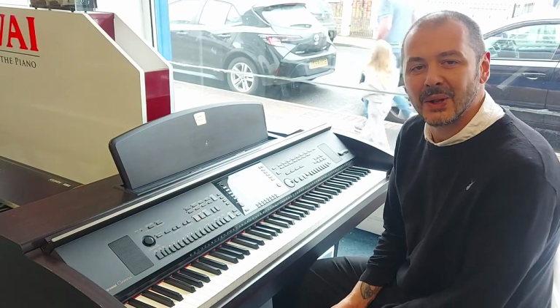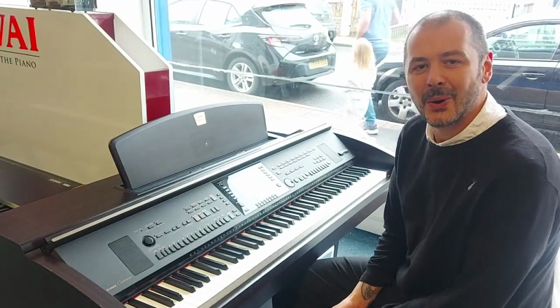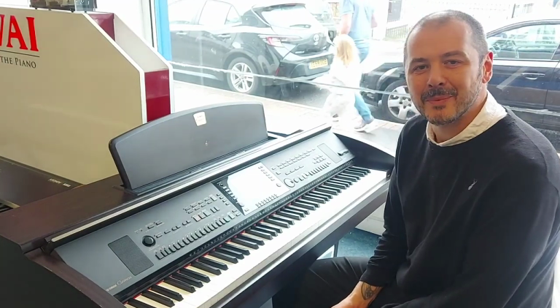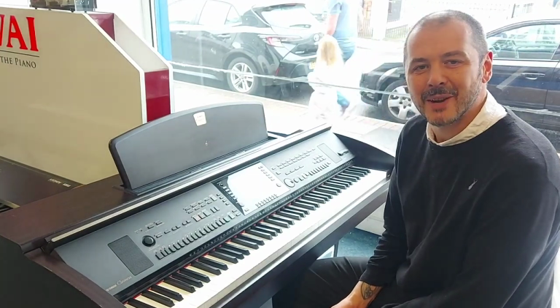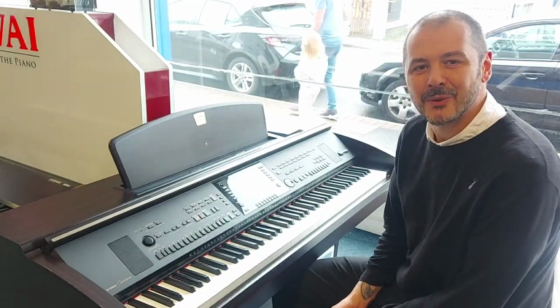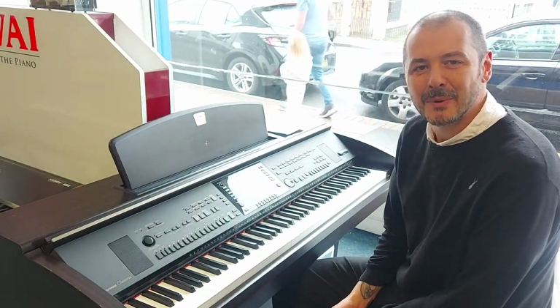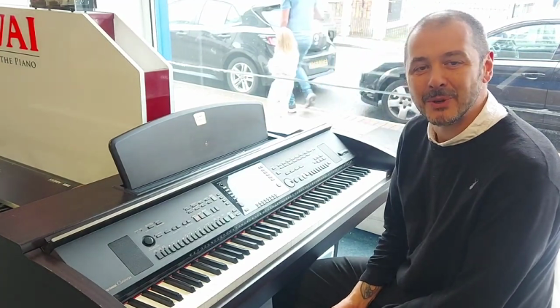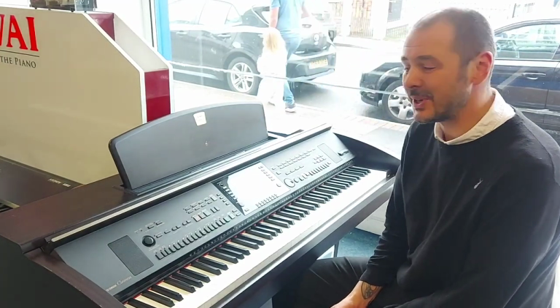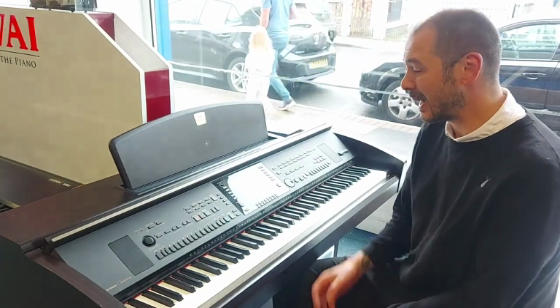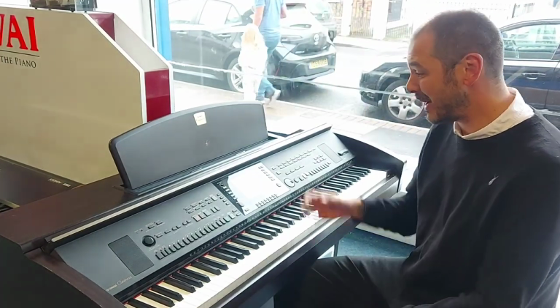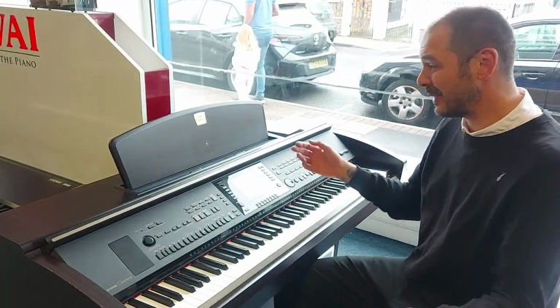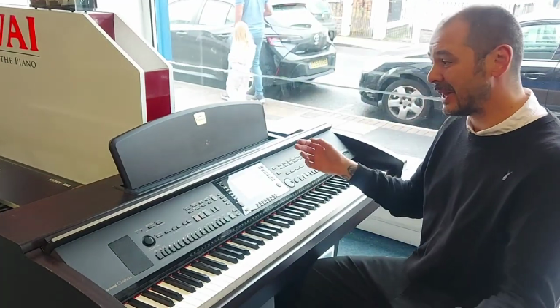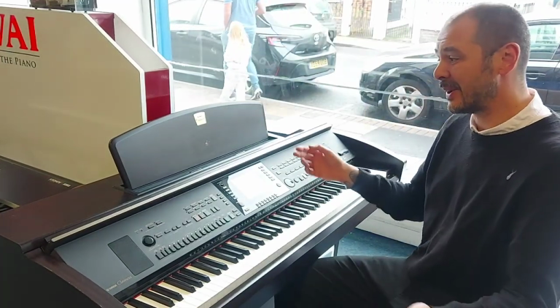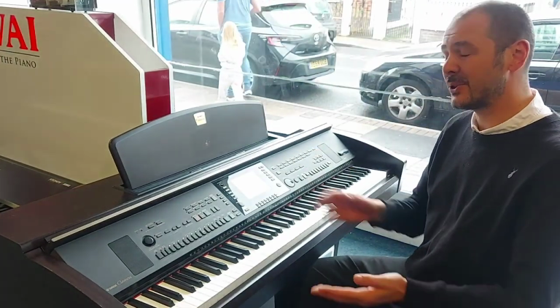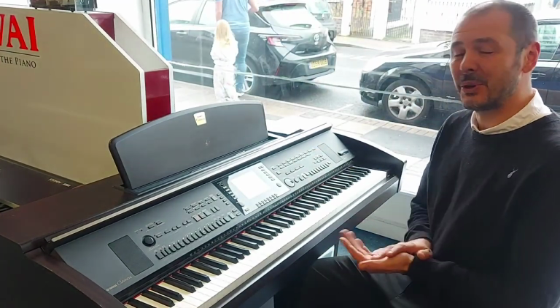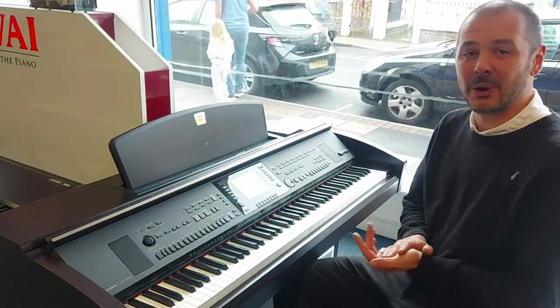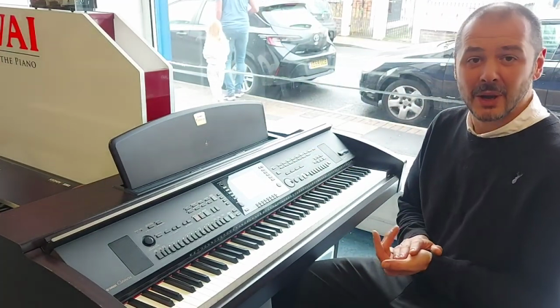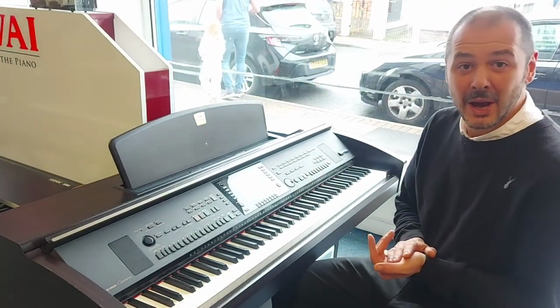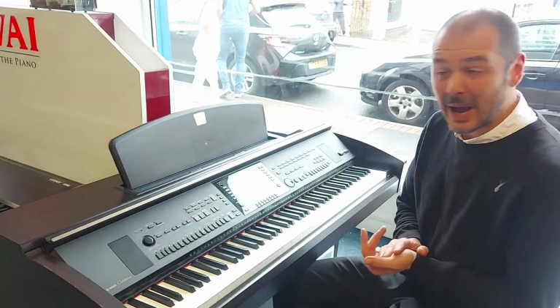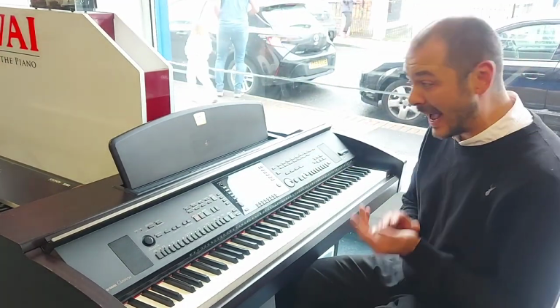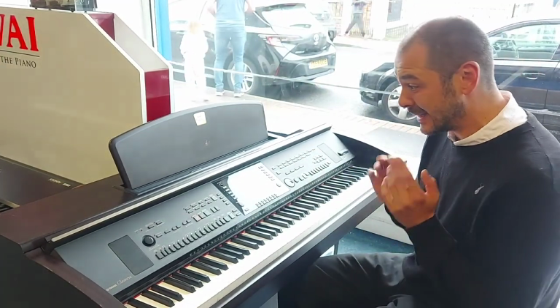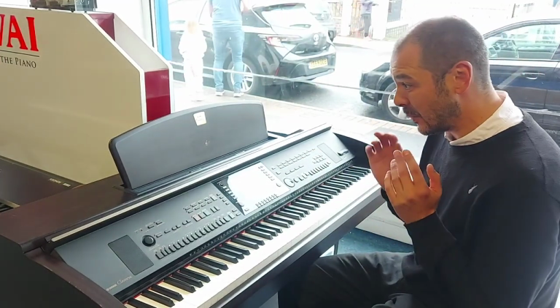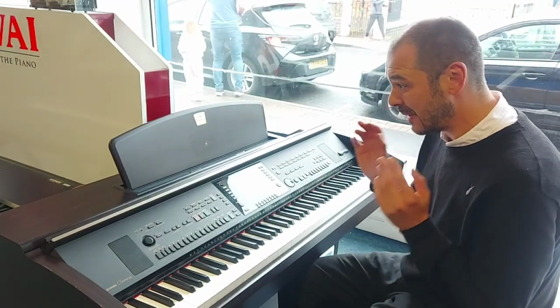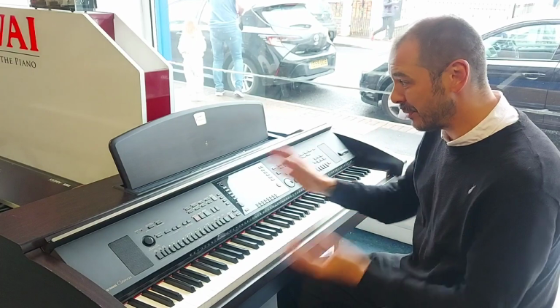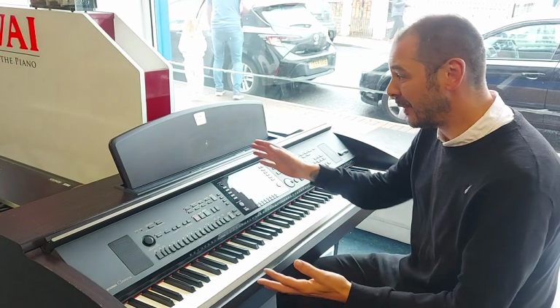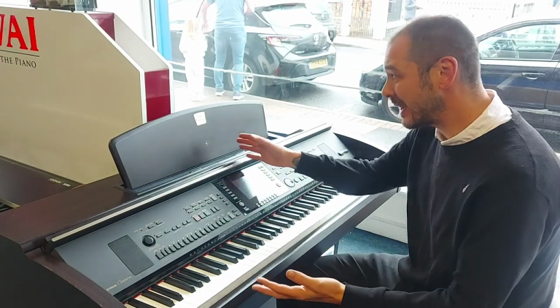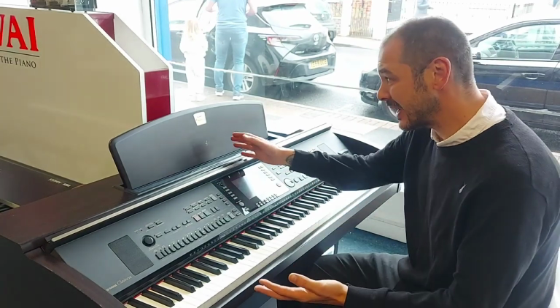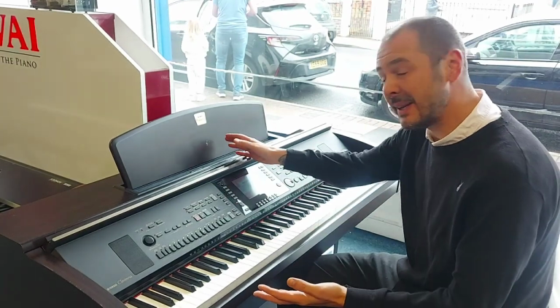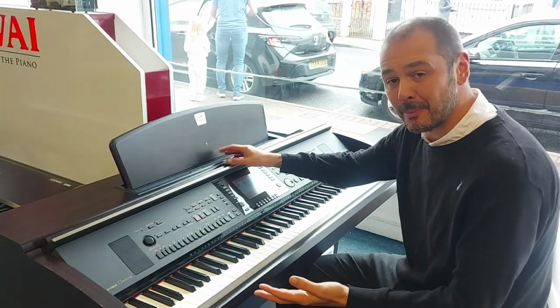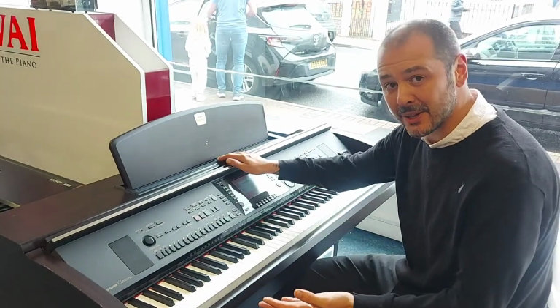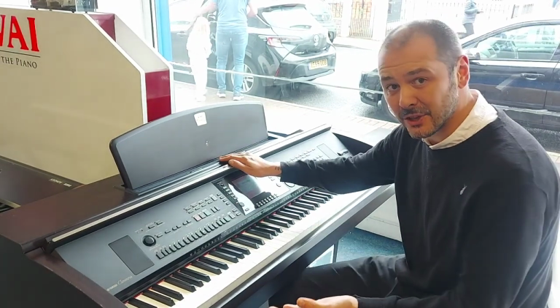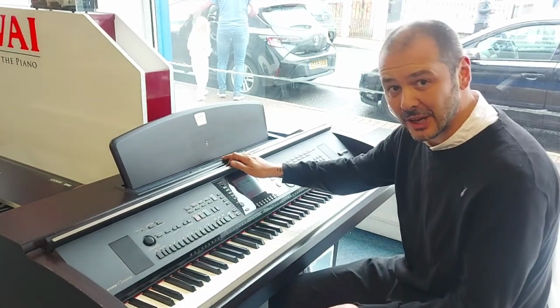Hello, I'm Kev at Rumors Music. I'm here in the Leyland store and we've brought this in part exchange.